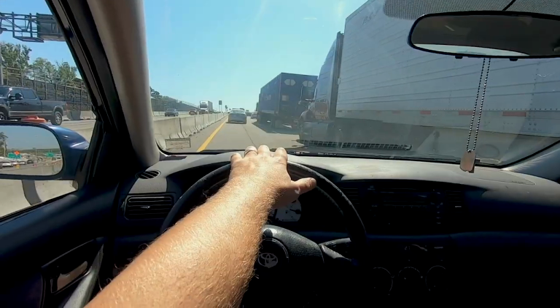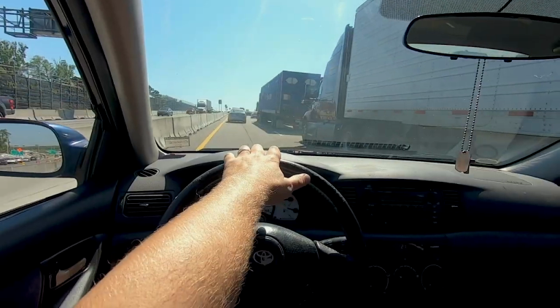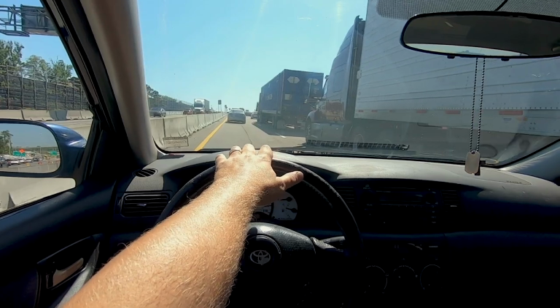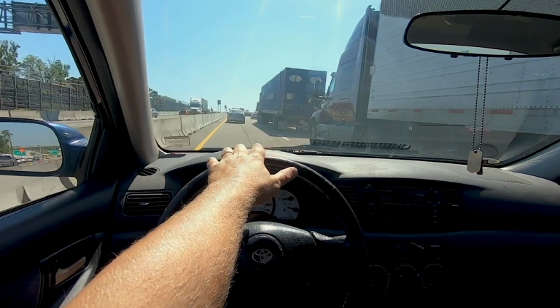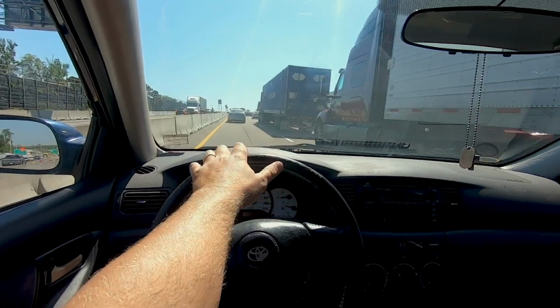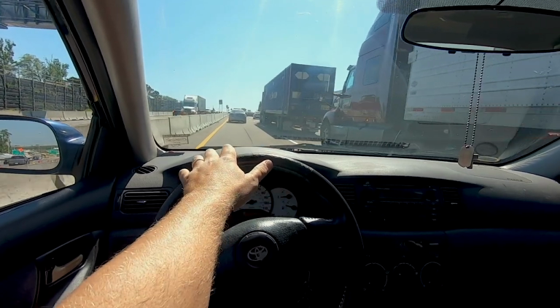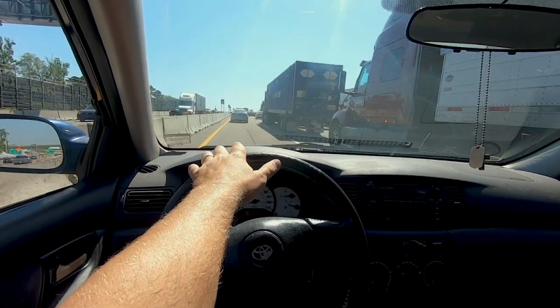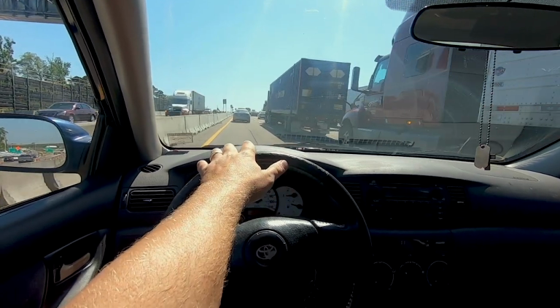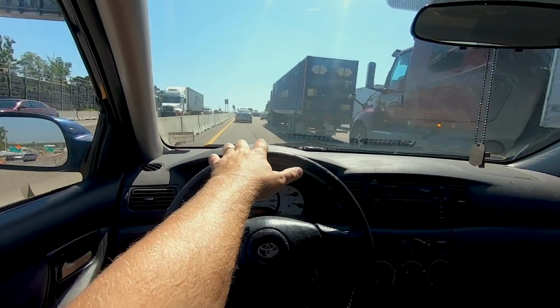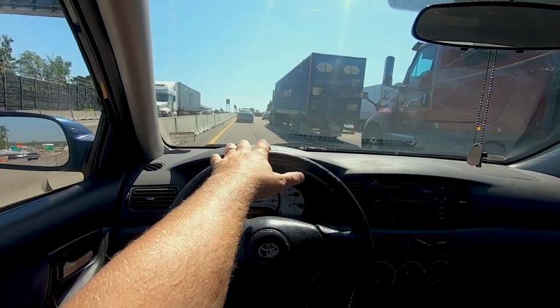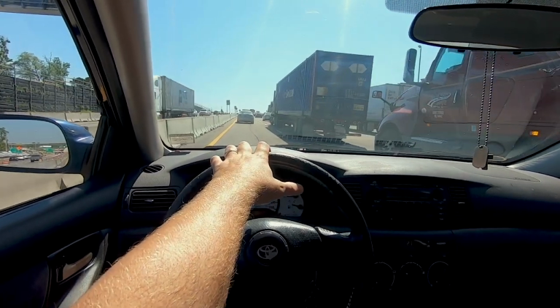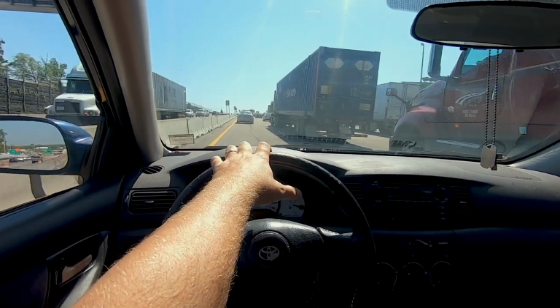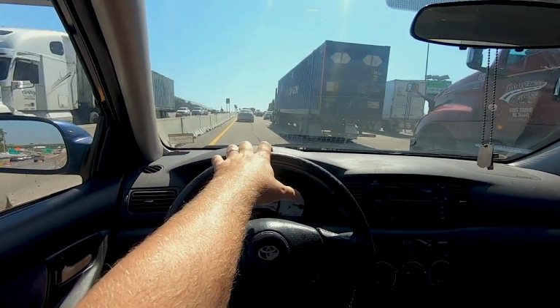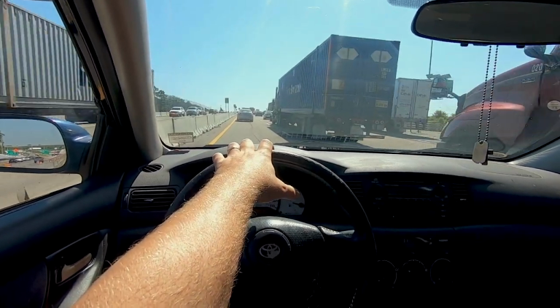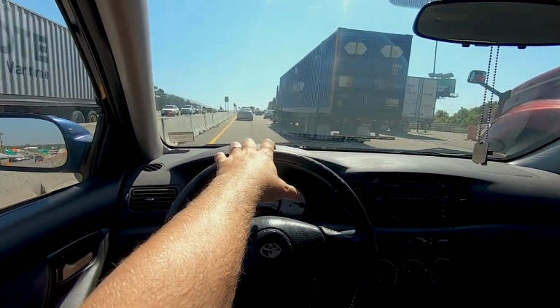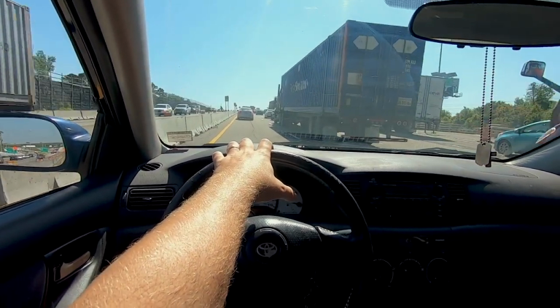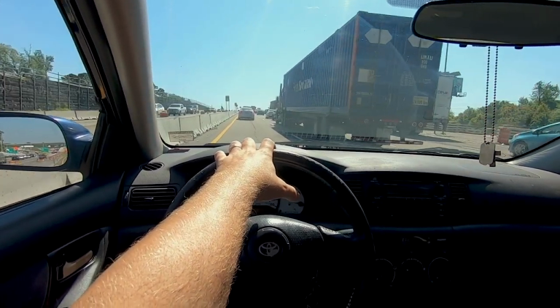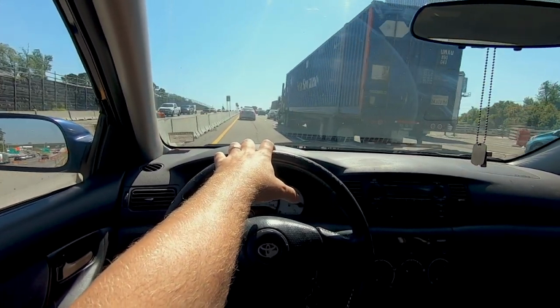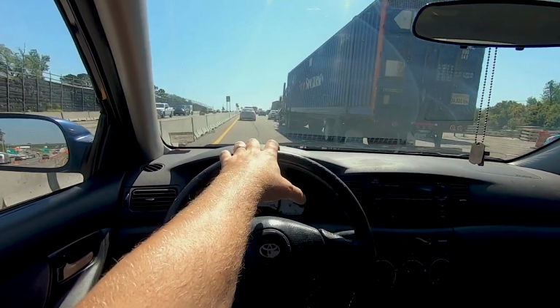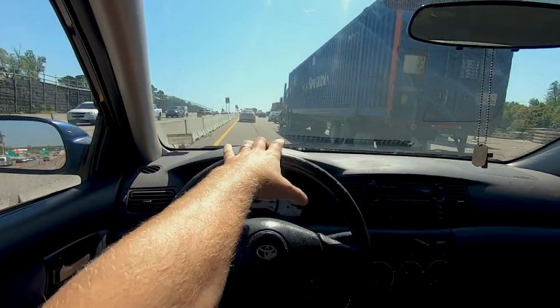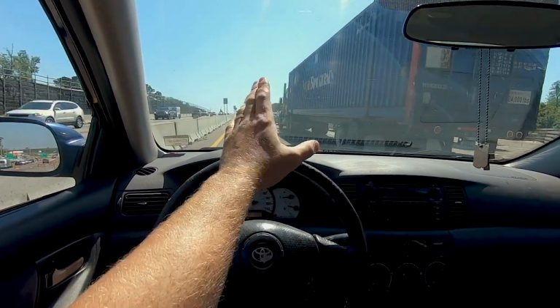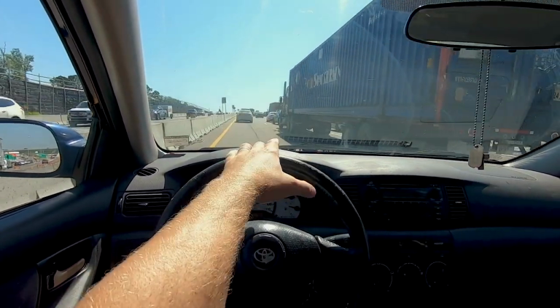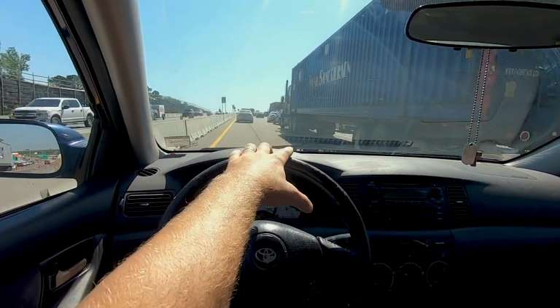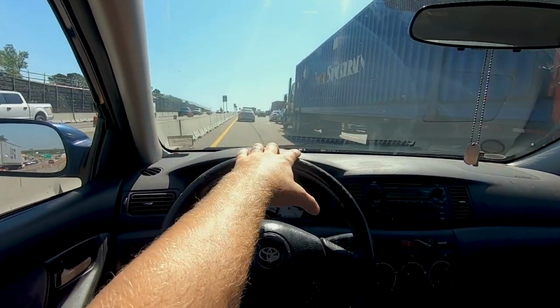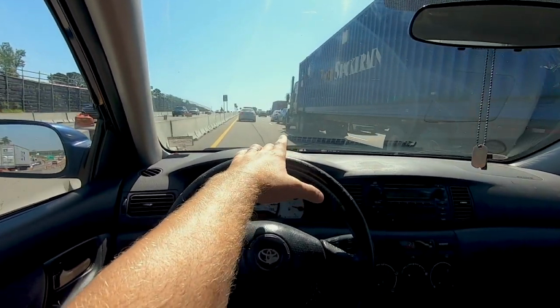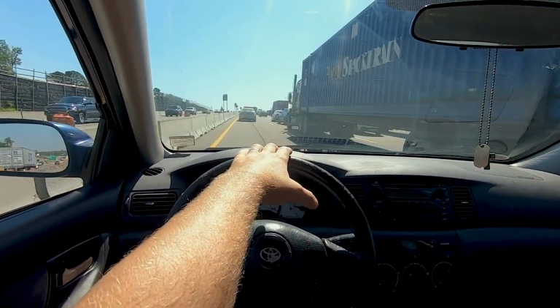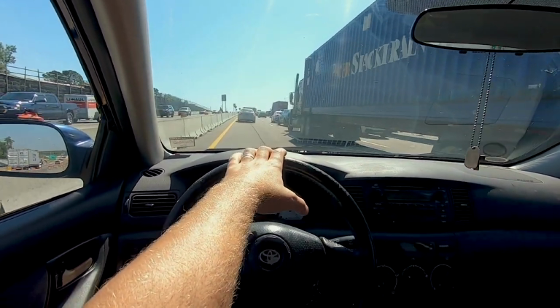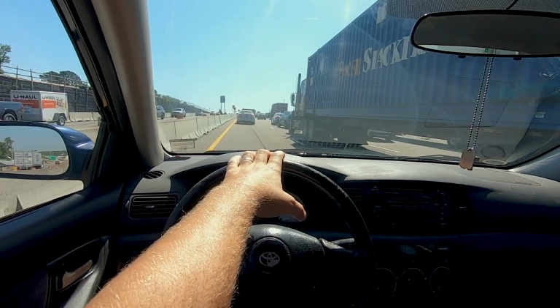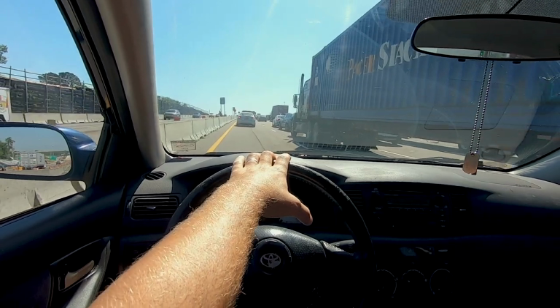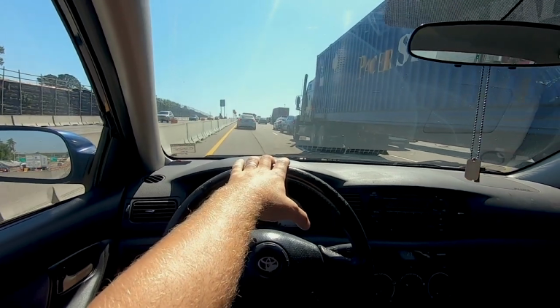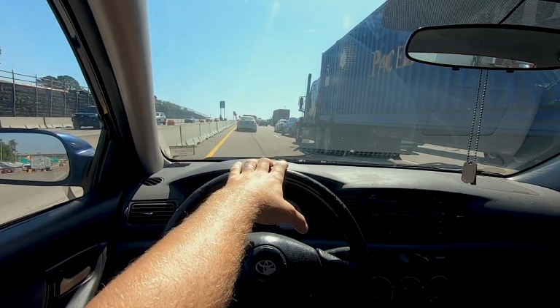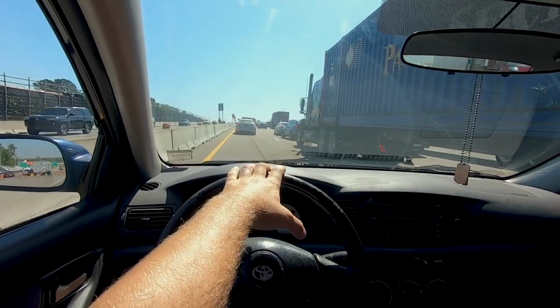Even when I'm home and I'm not truck driving, I still can't get away from traffic. It's insane.